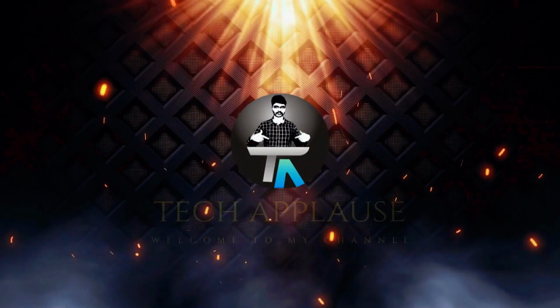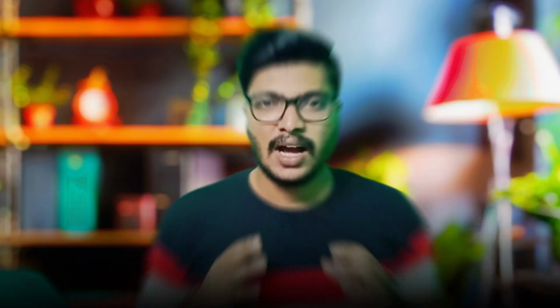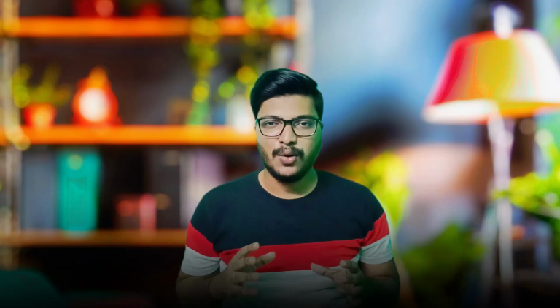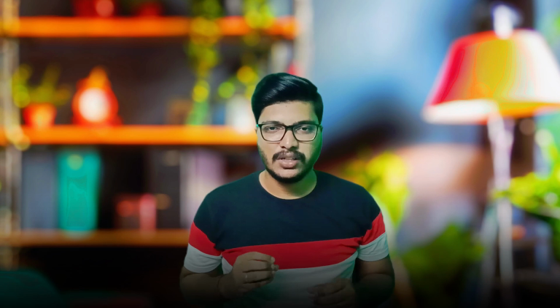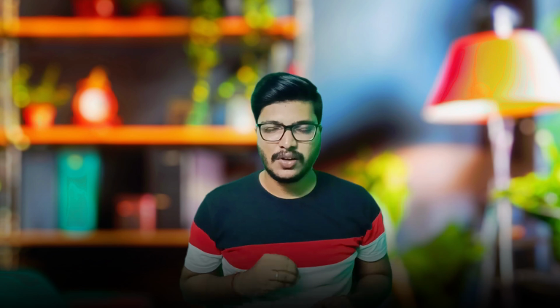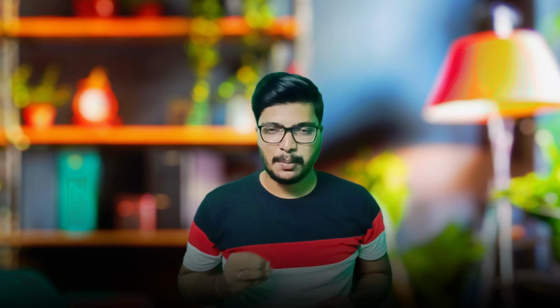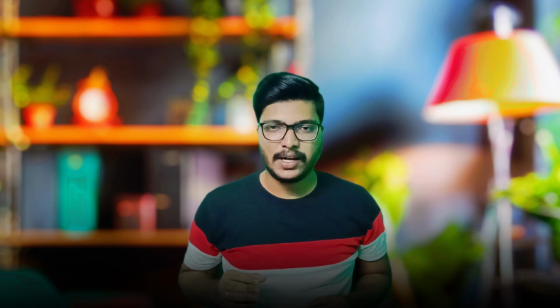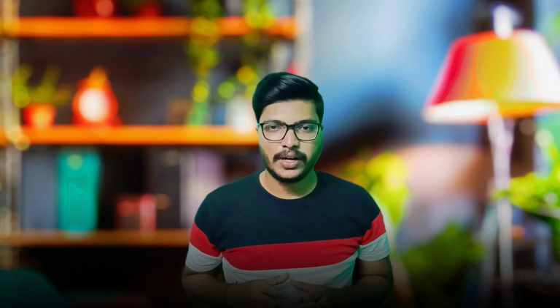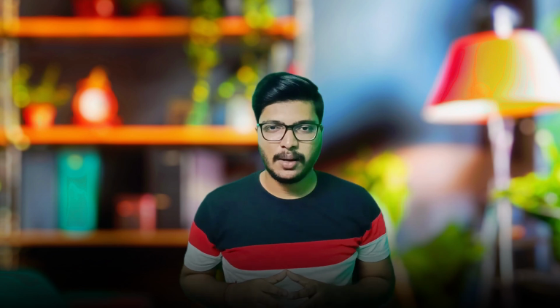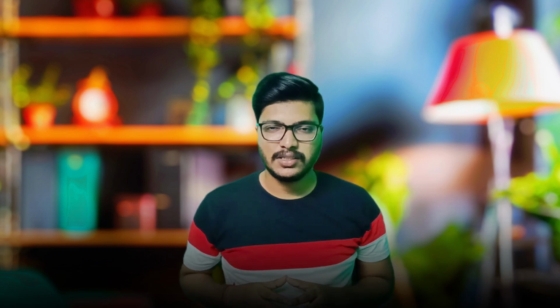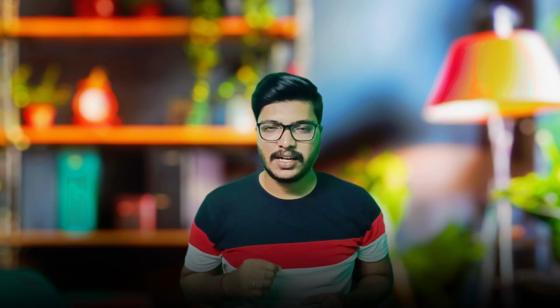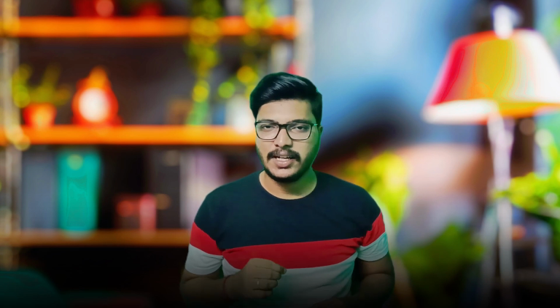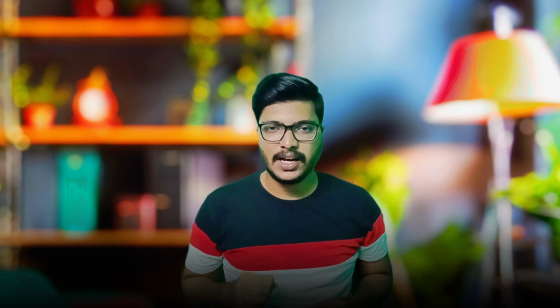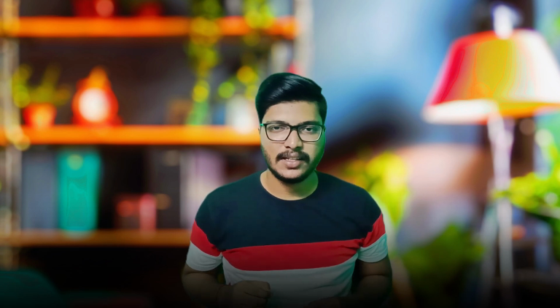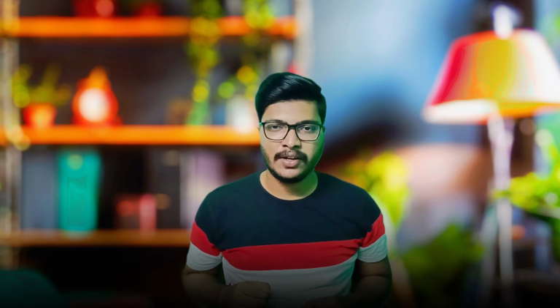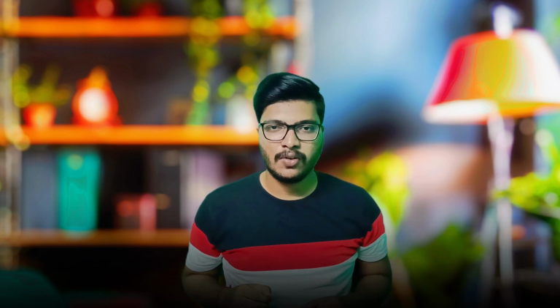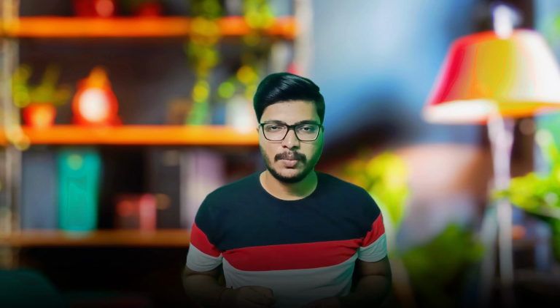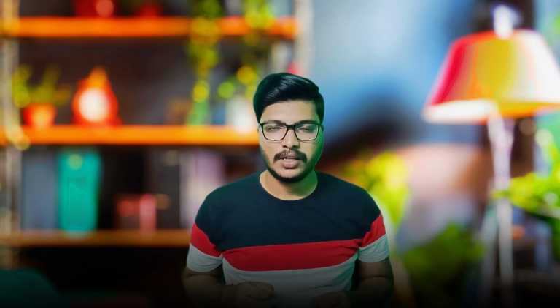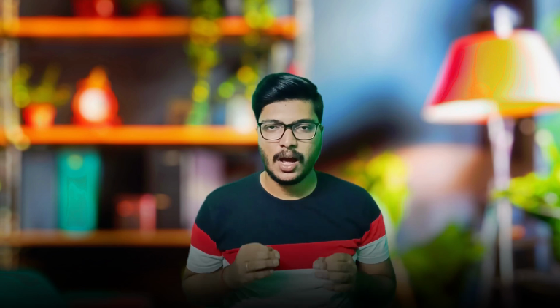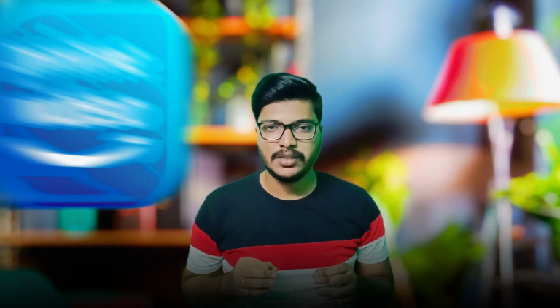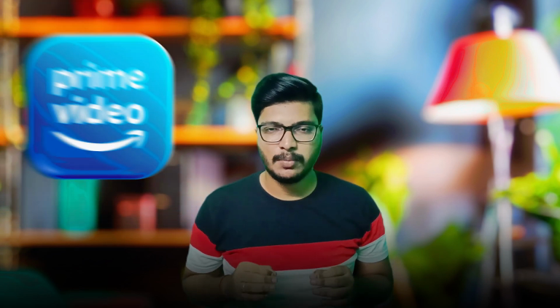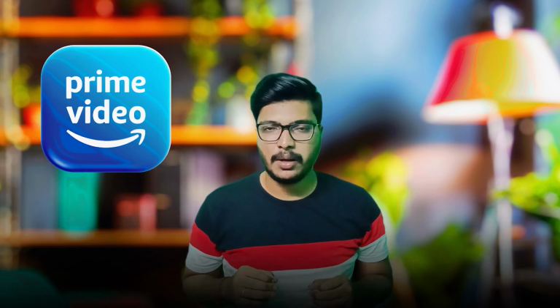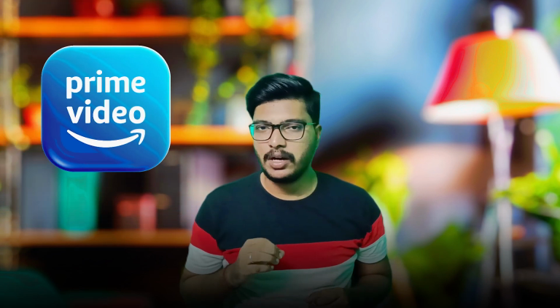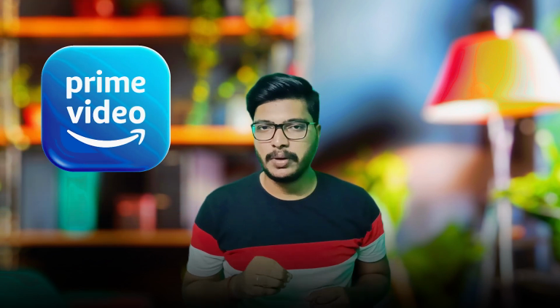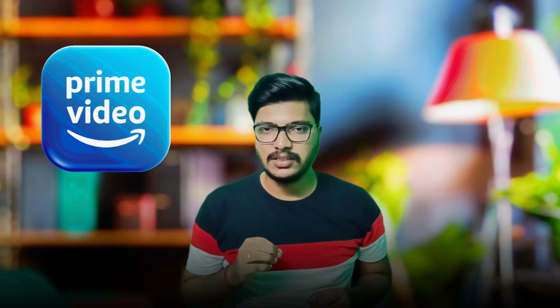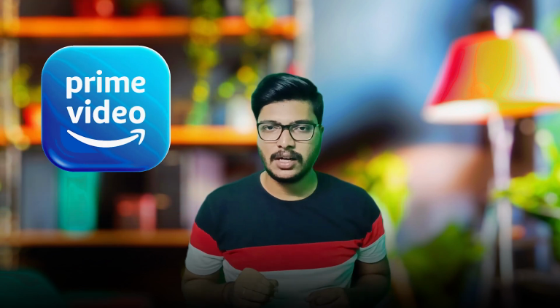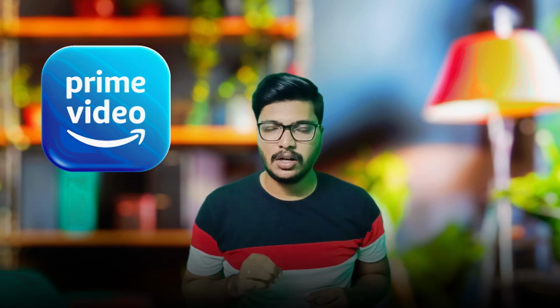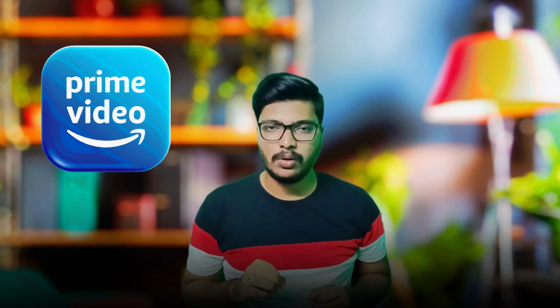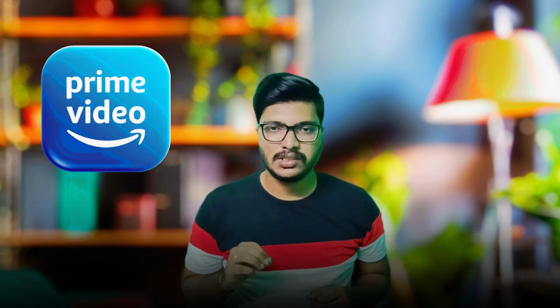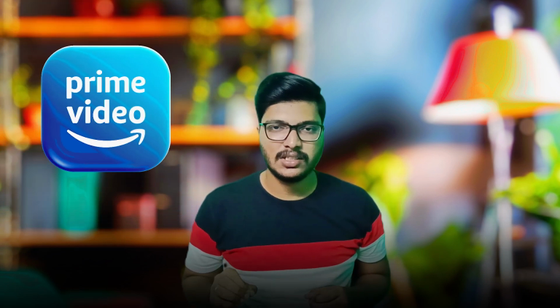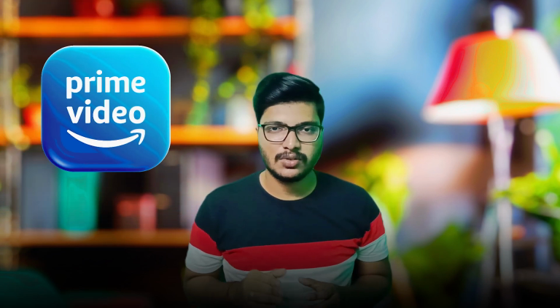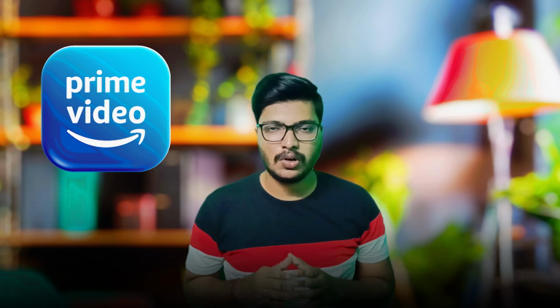Hello friends, welcome back to Tekka Plus channel. In this video, Amazon Prime will instantly give a 12% discount.